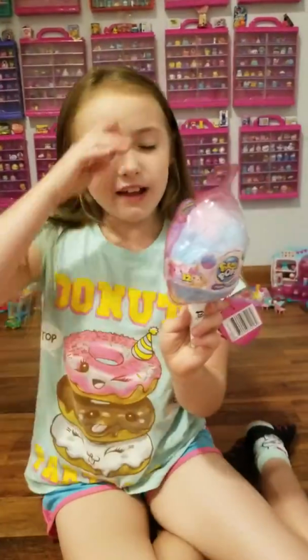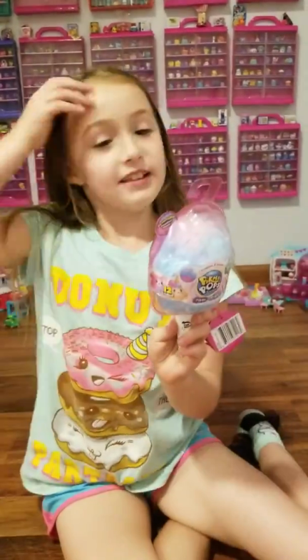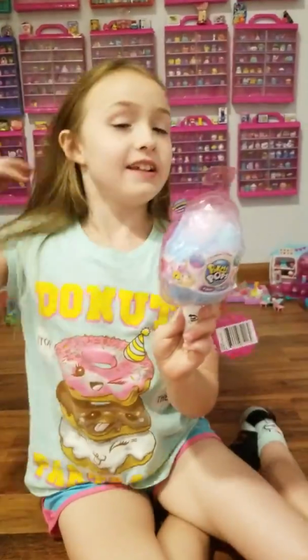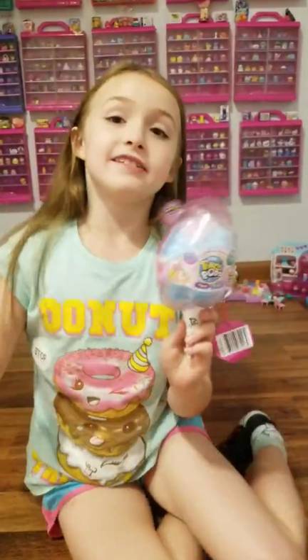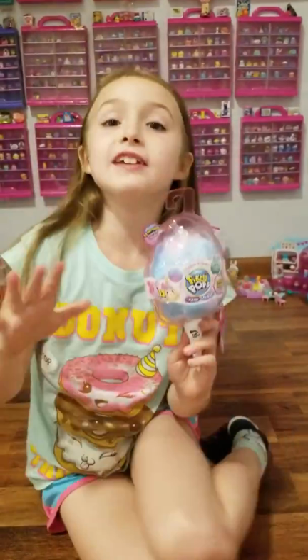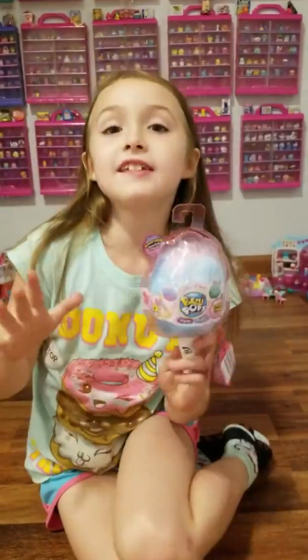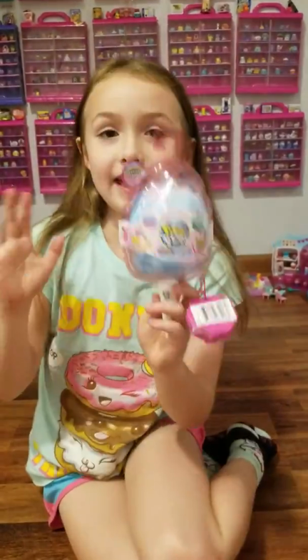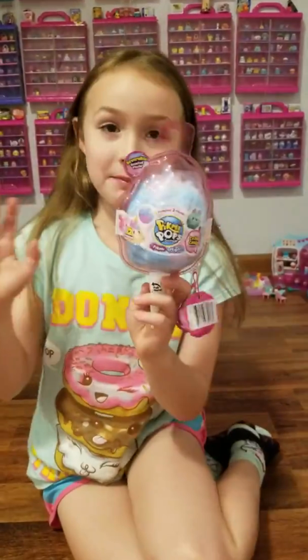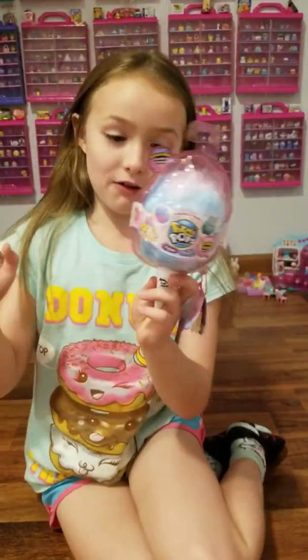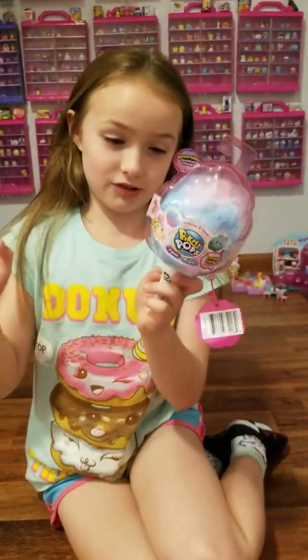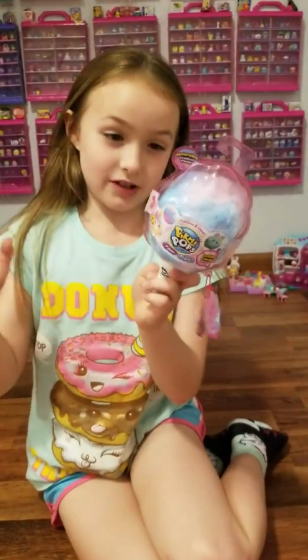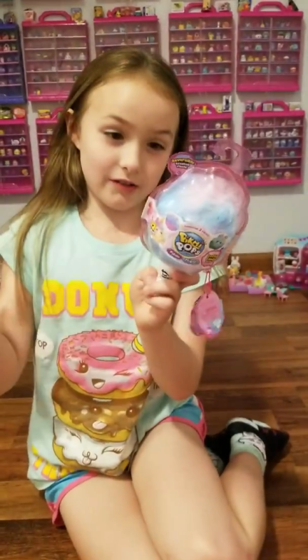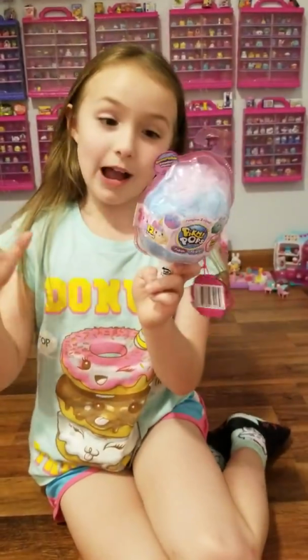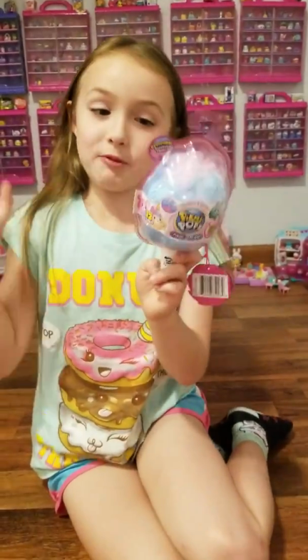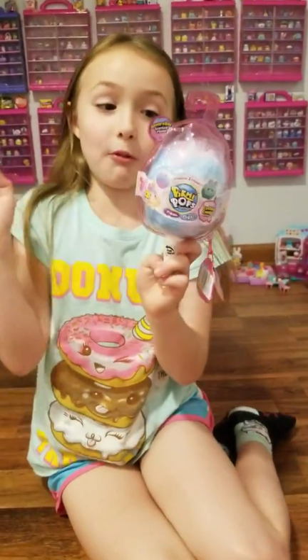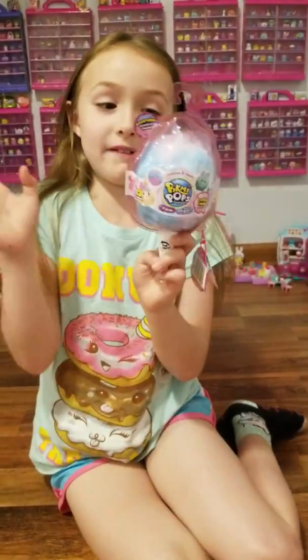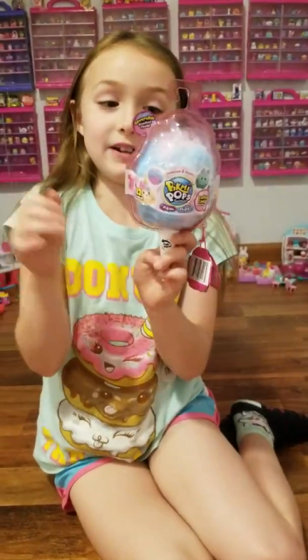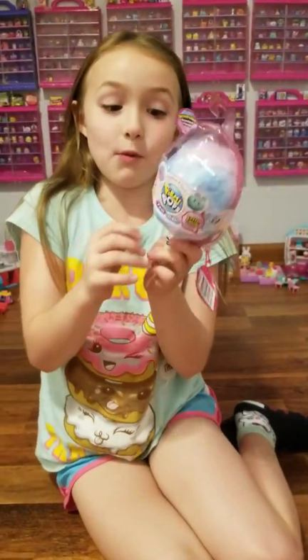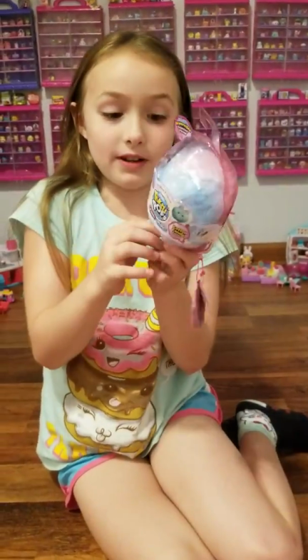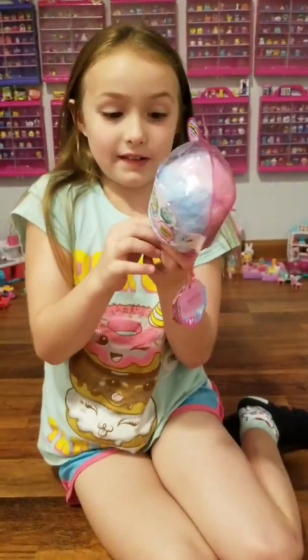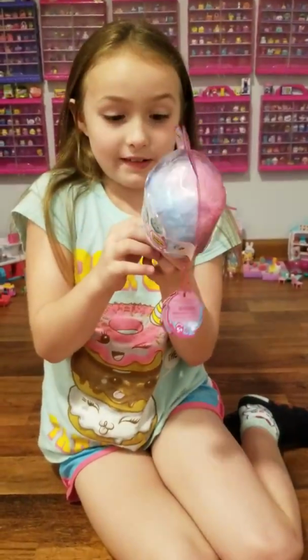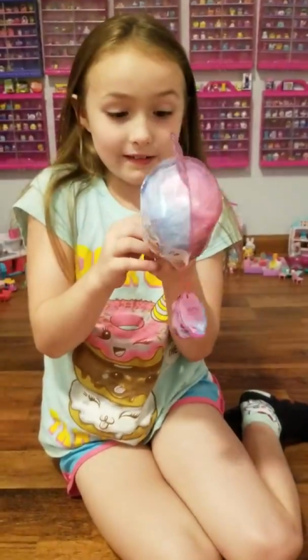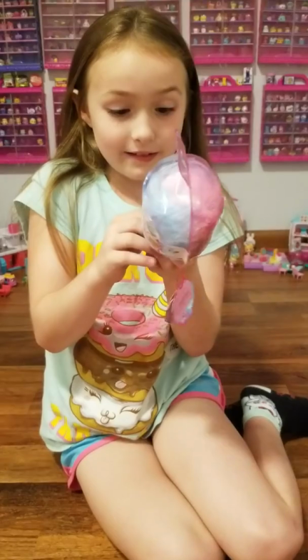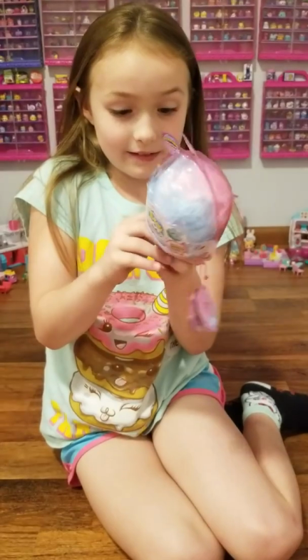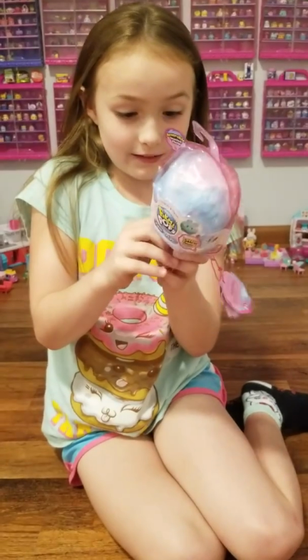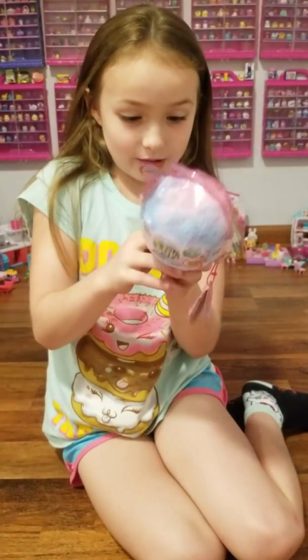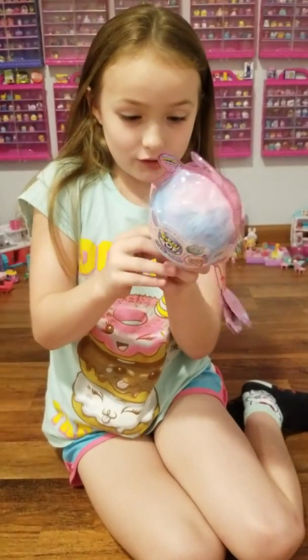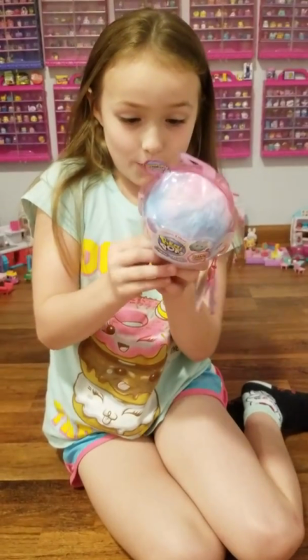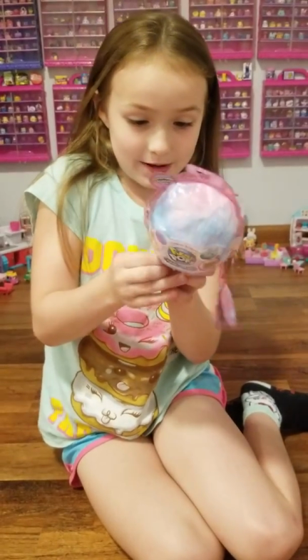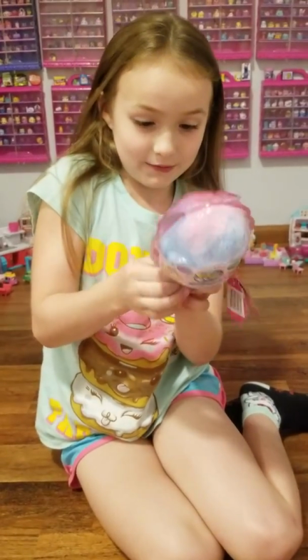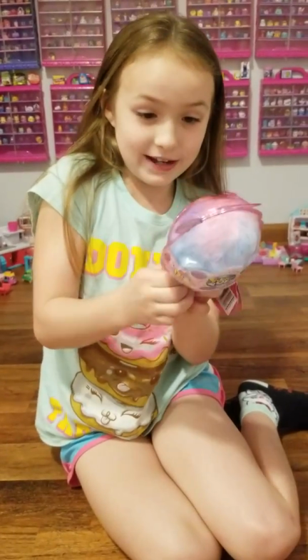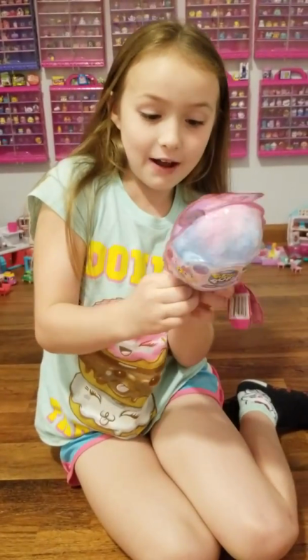These just came out, so I'm so excited to open this. I'm going to start opening right now.